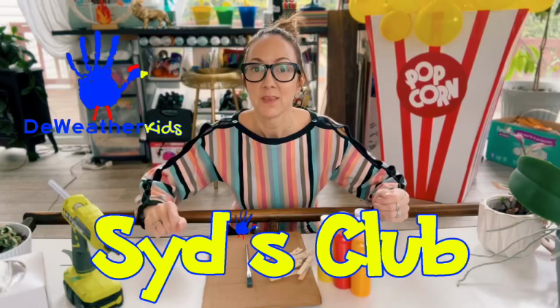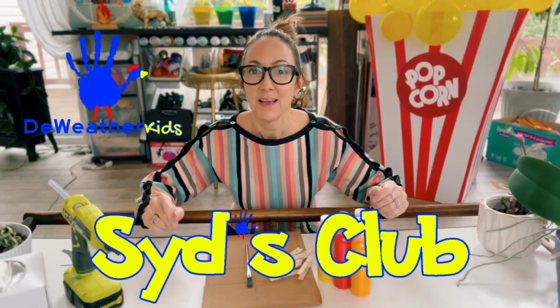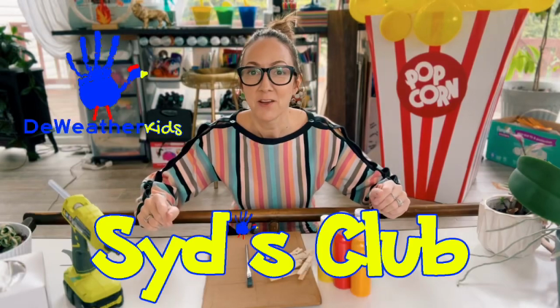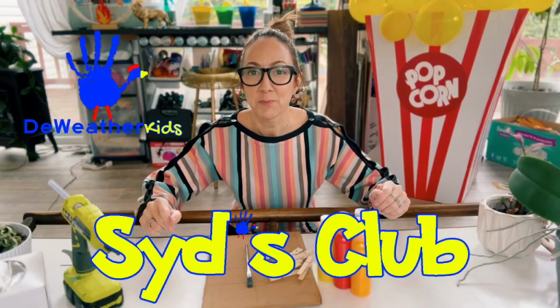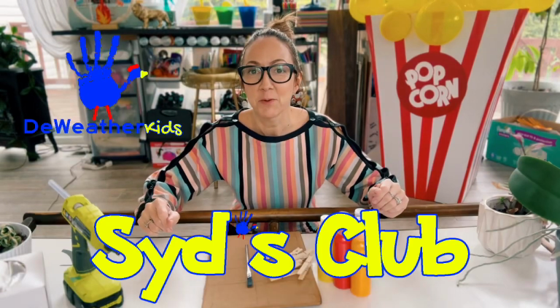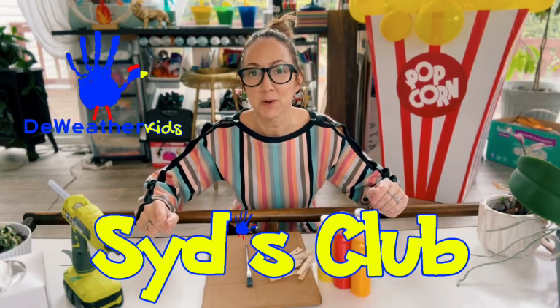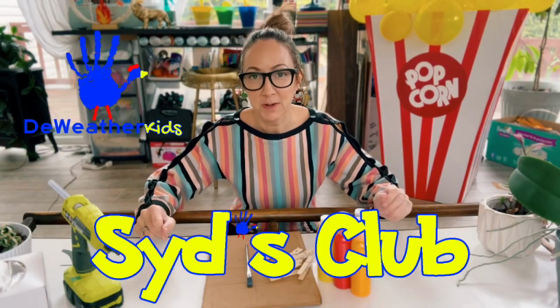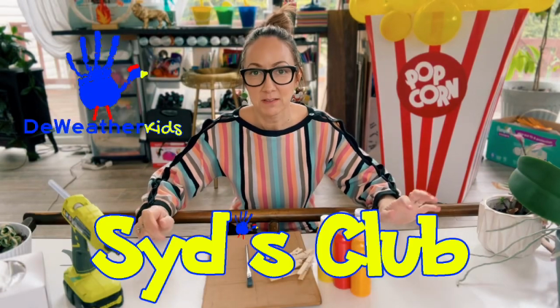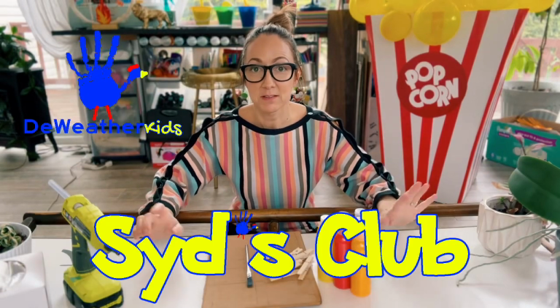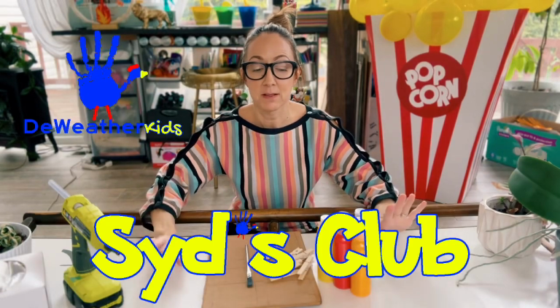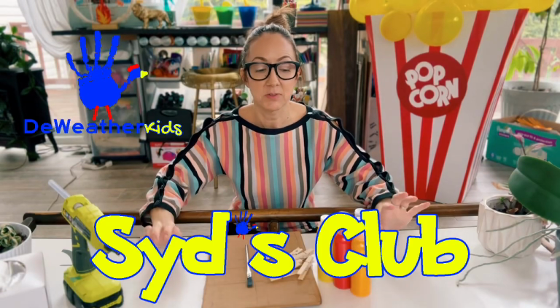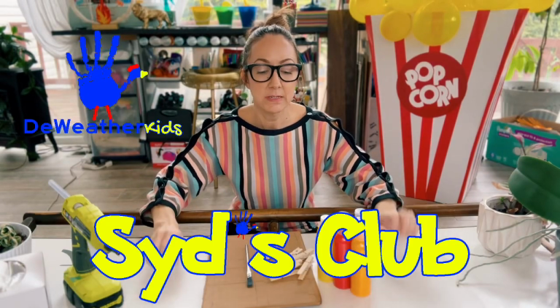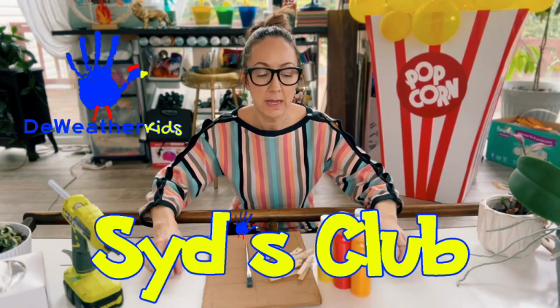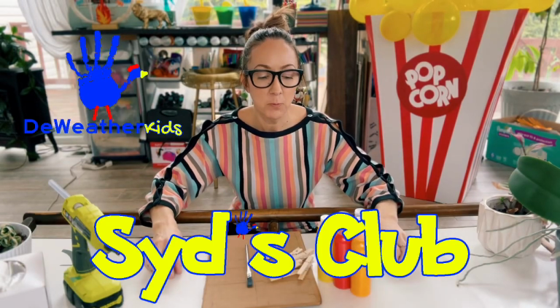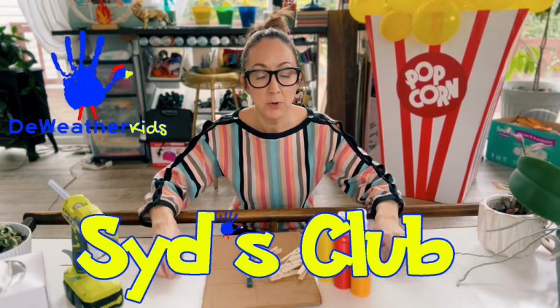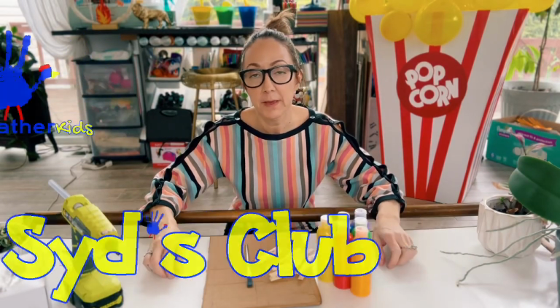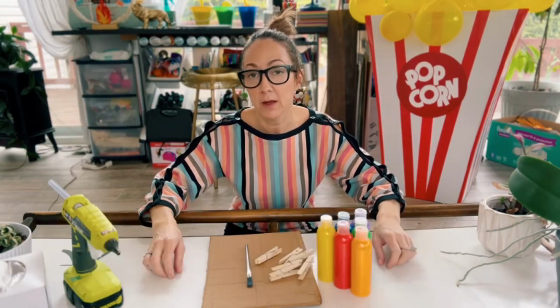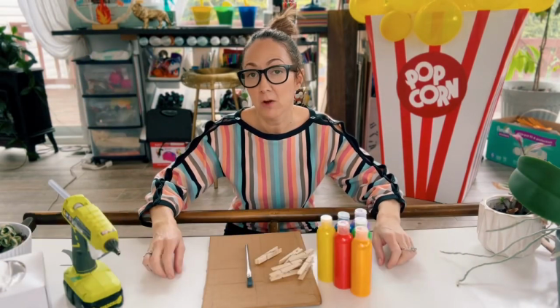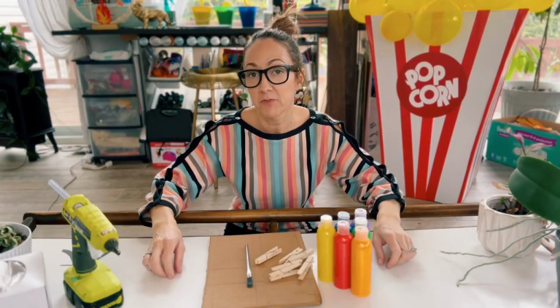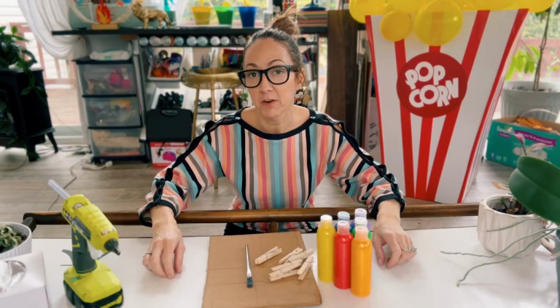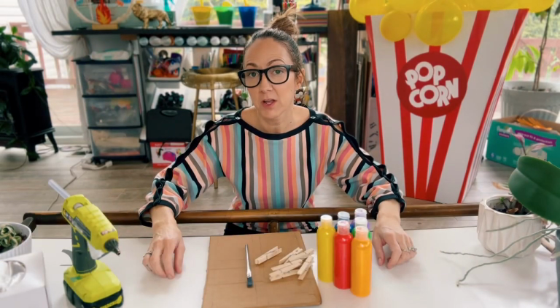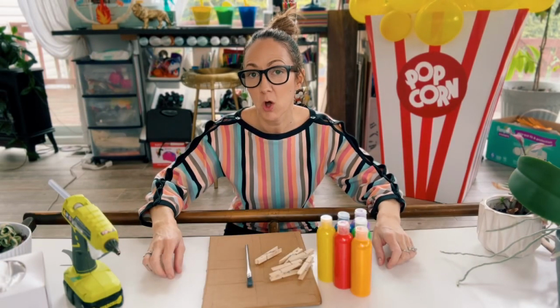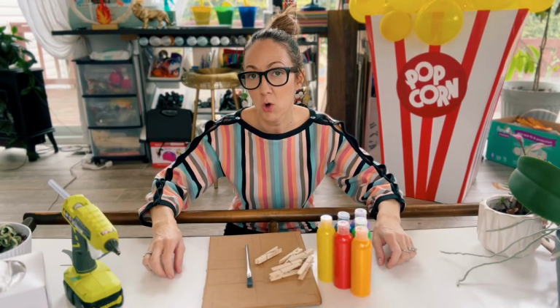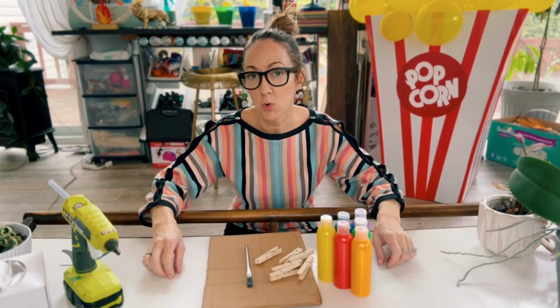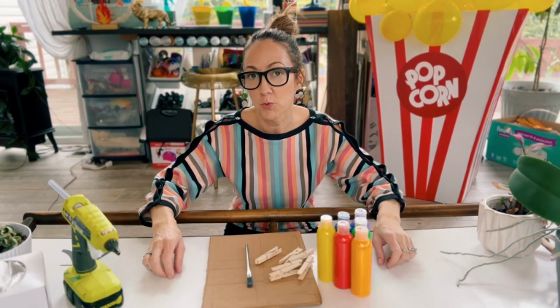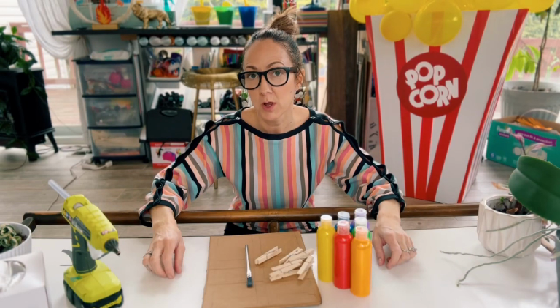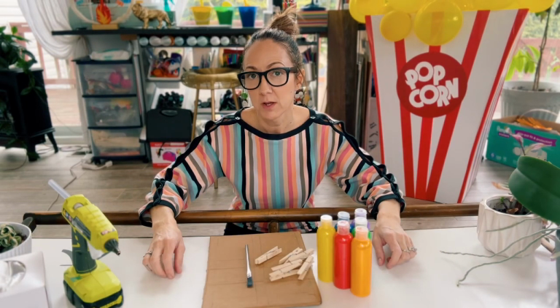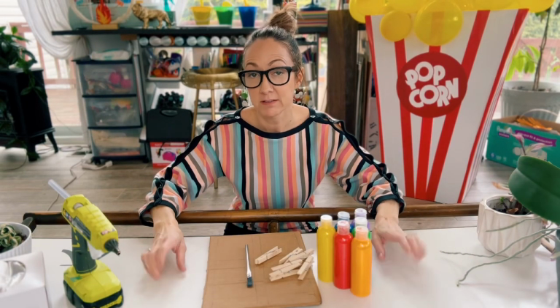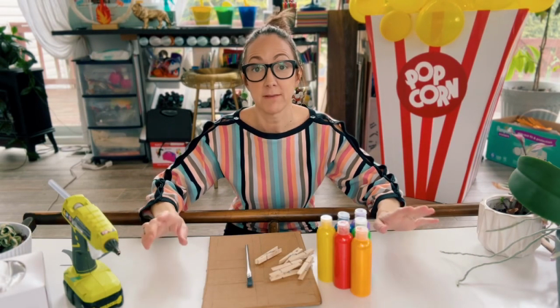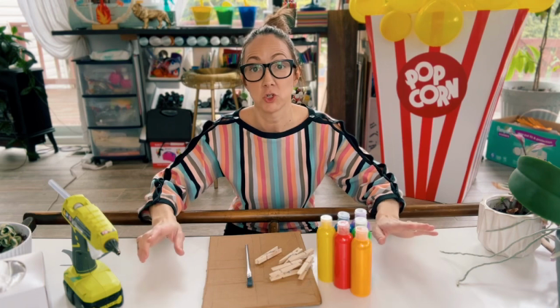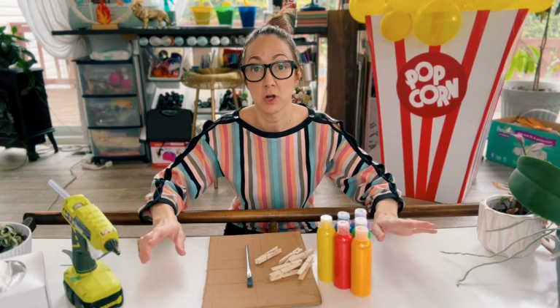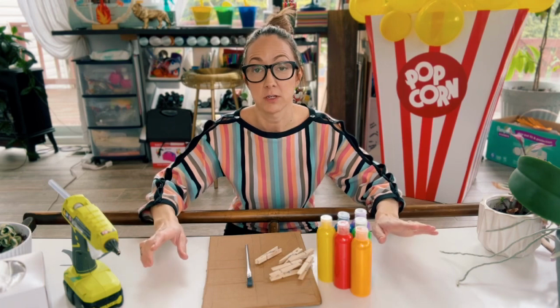Hey everybody, welcome back to Sits Club. Today we are making our very own scavenger hunt.